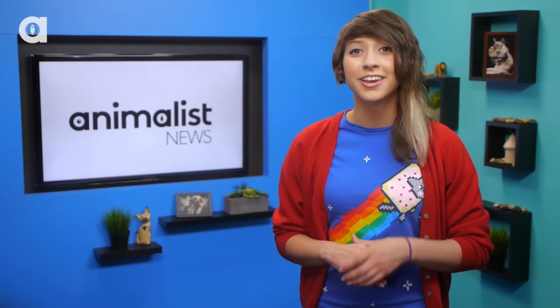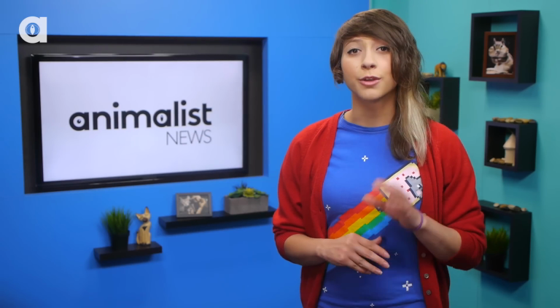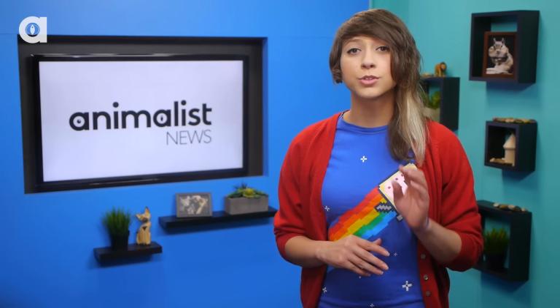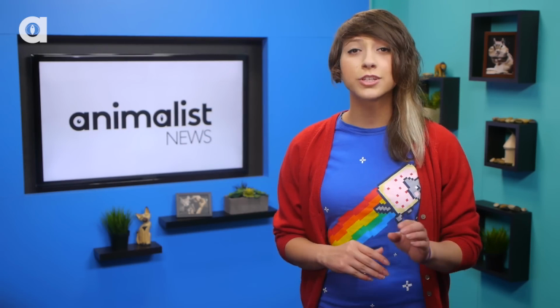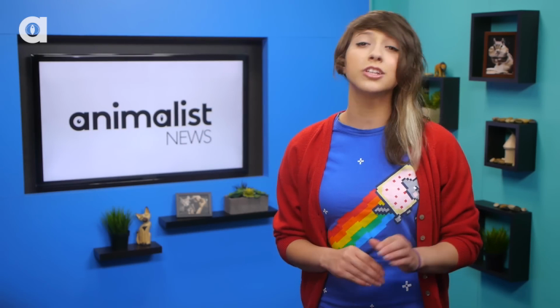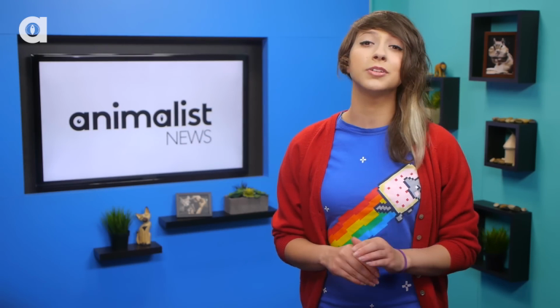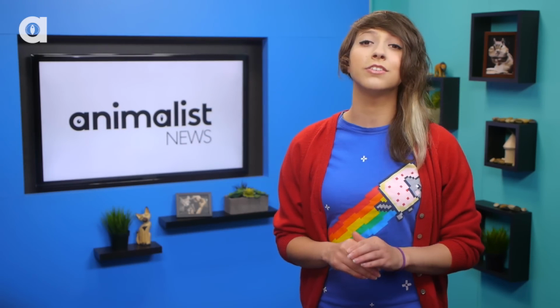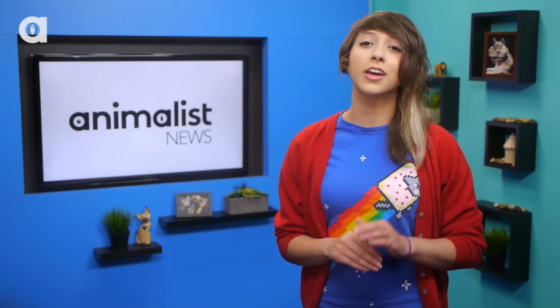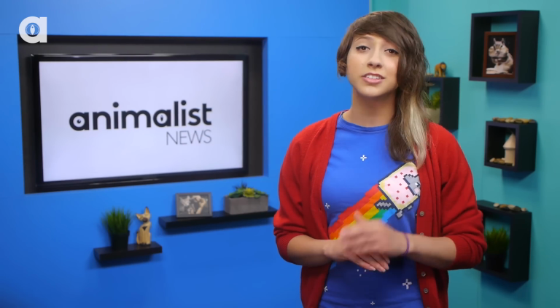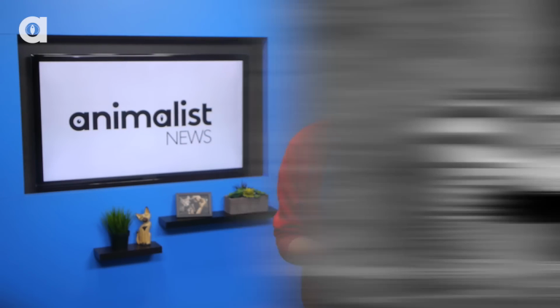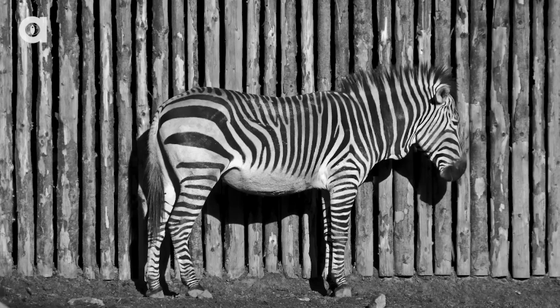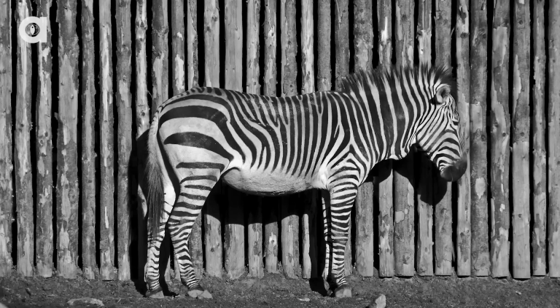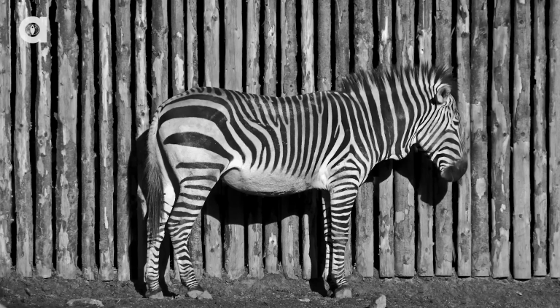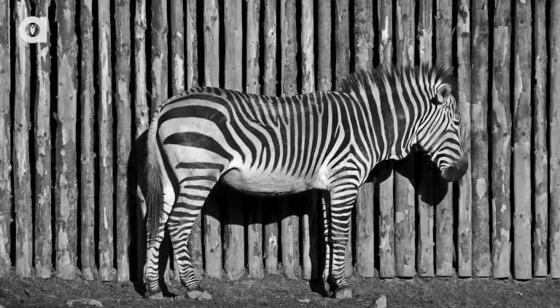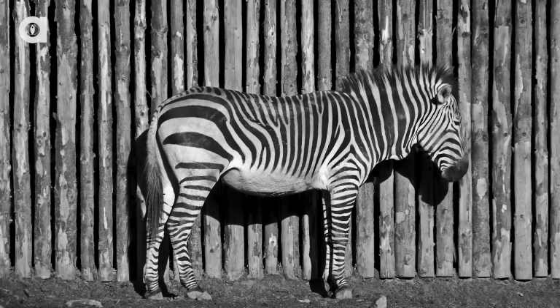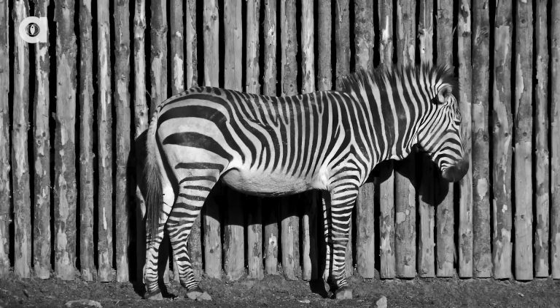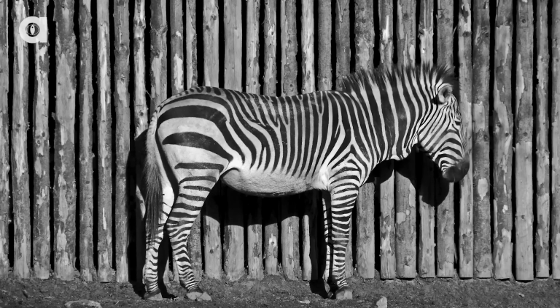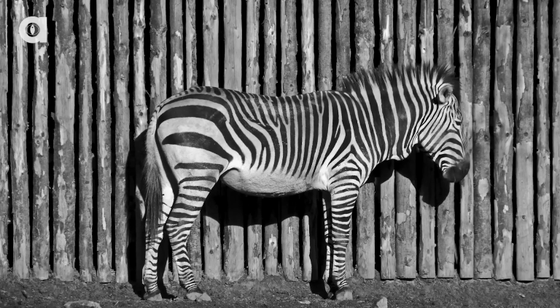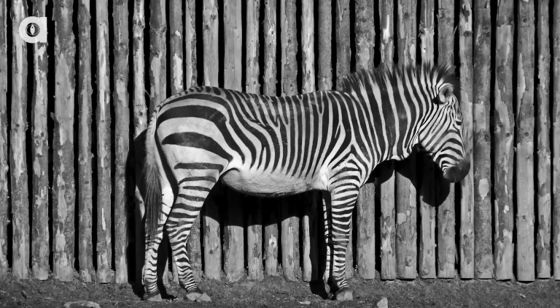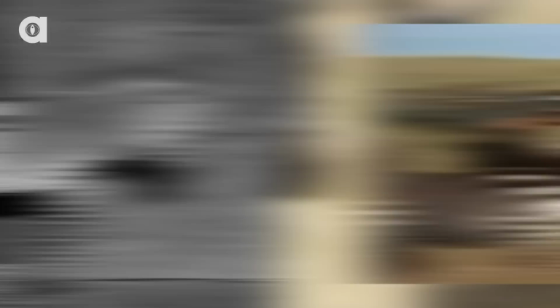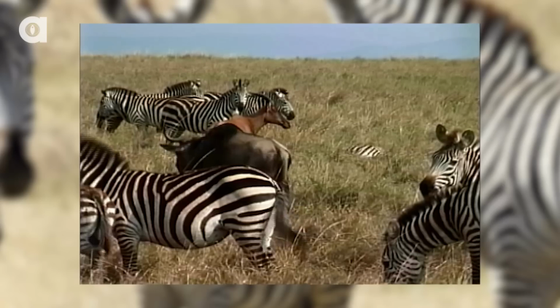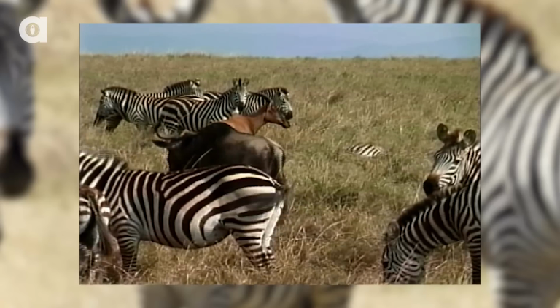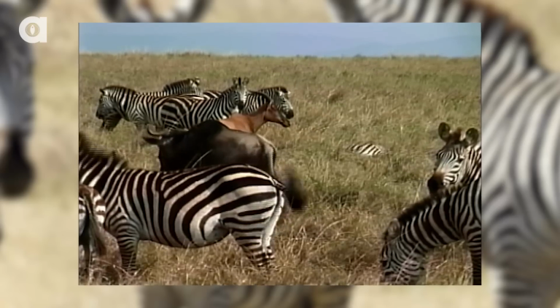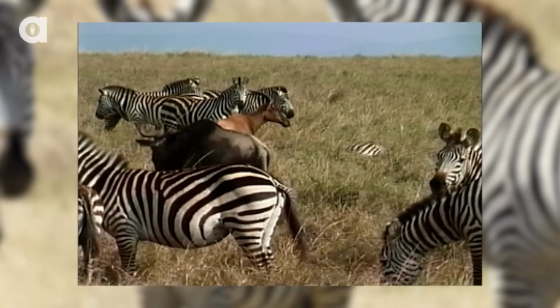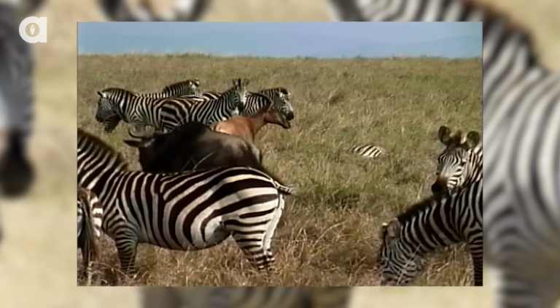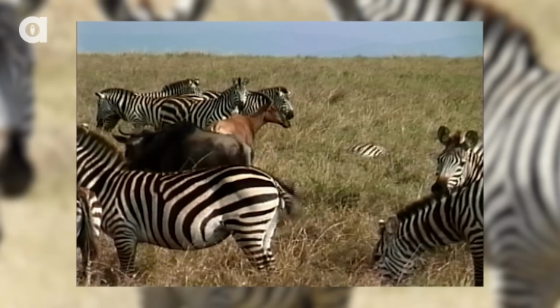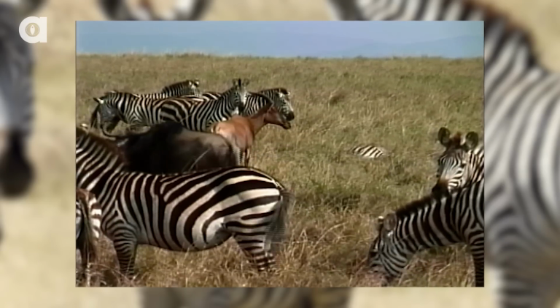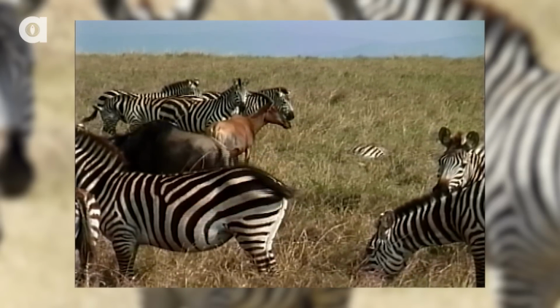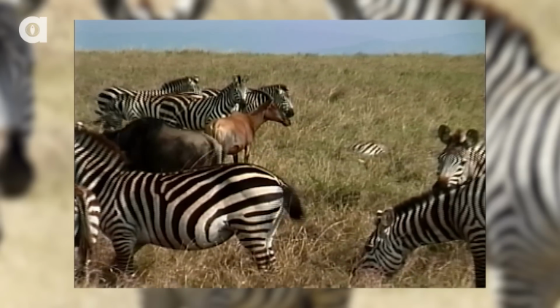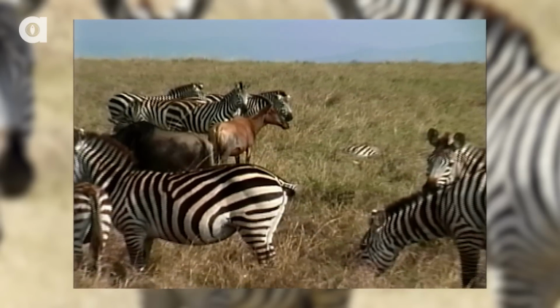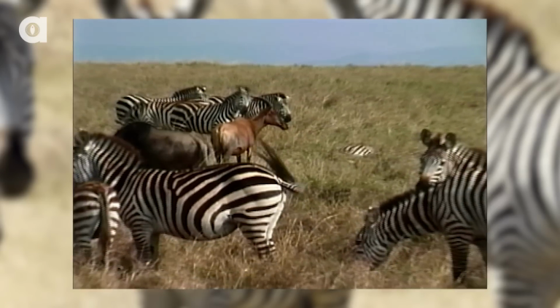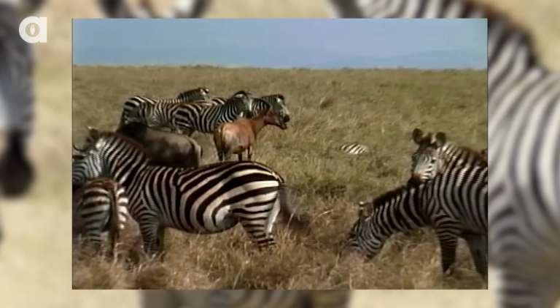It was originally believed that a zebra's stripes either provide camouflage, reduce body temperature, or help distinguish individuals.